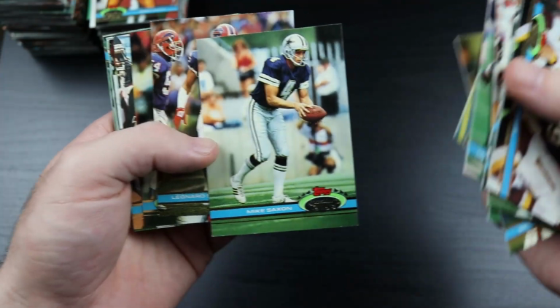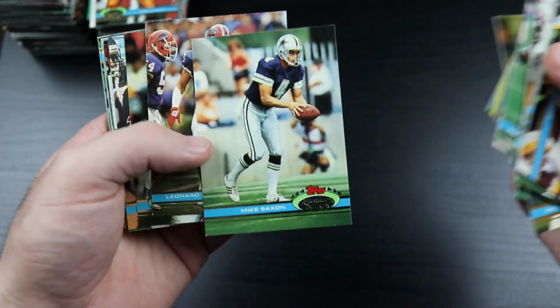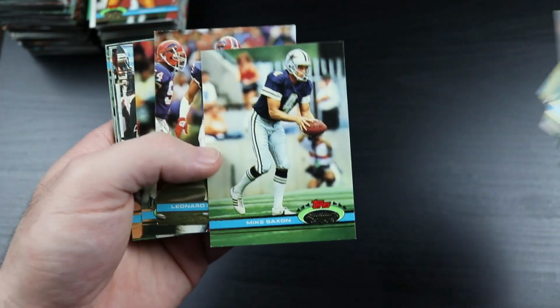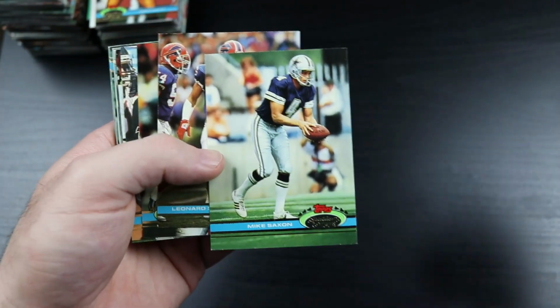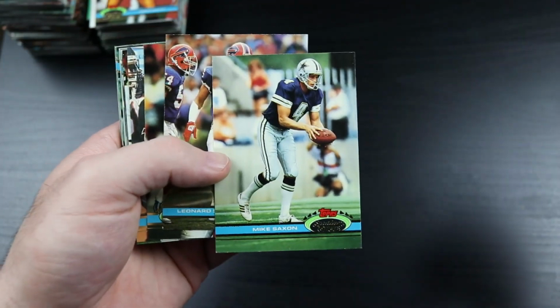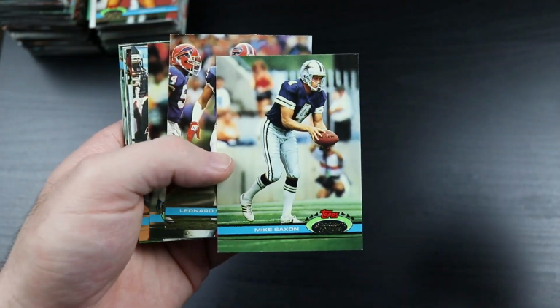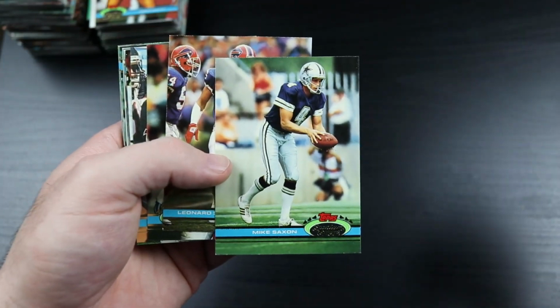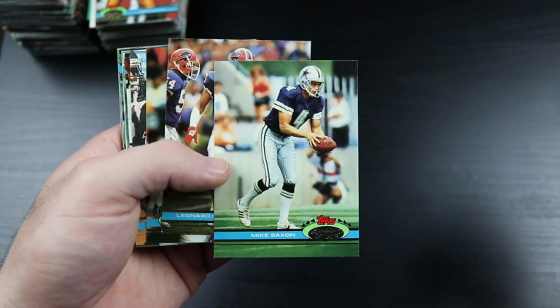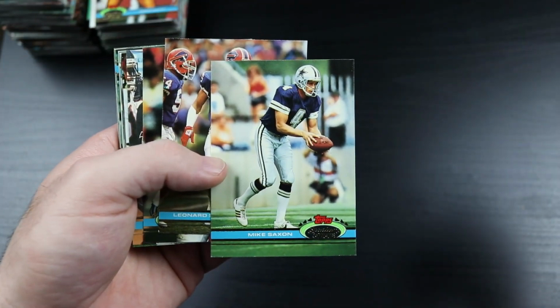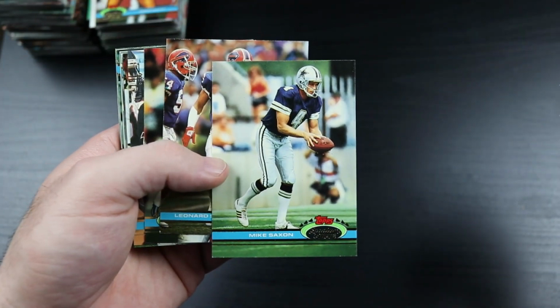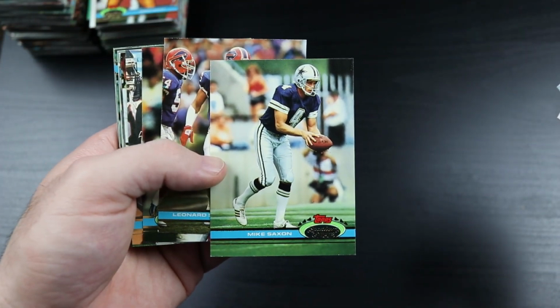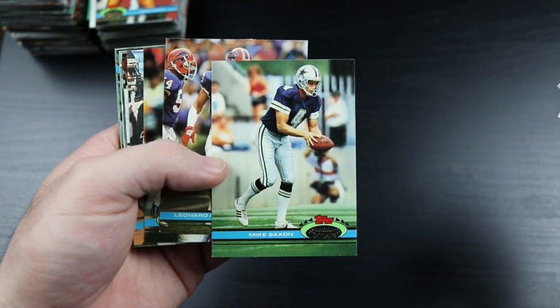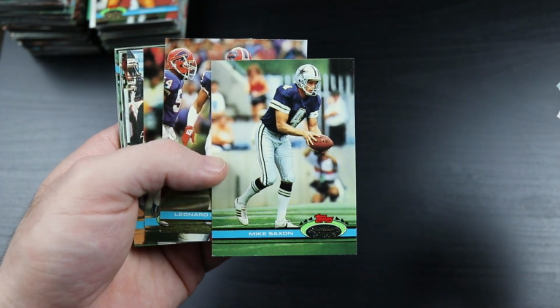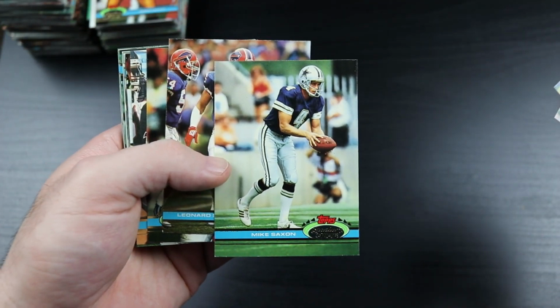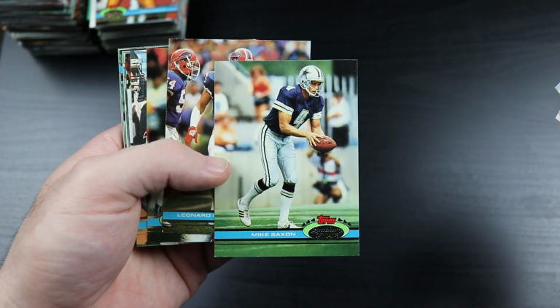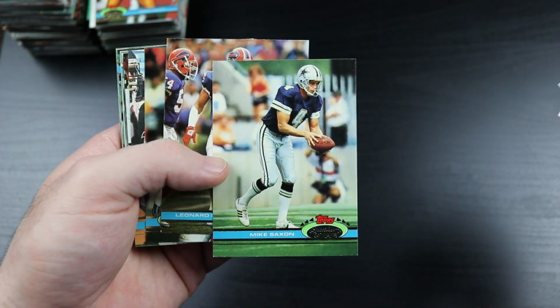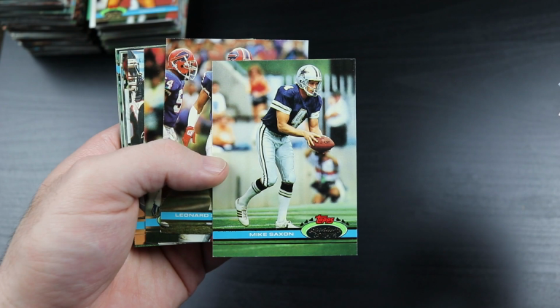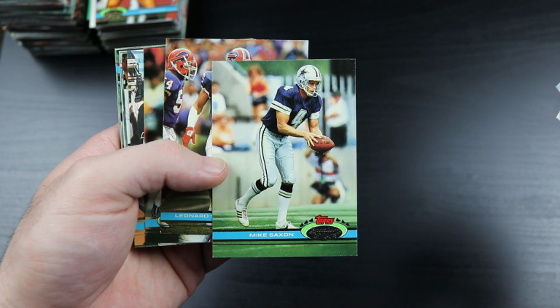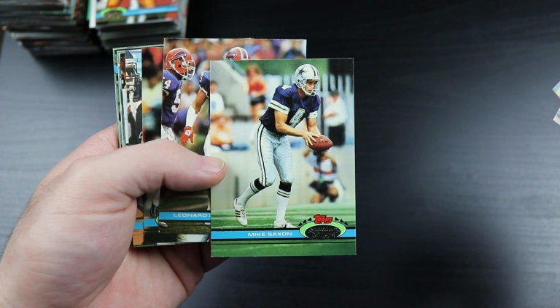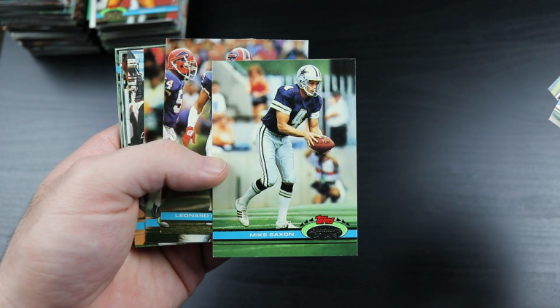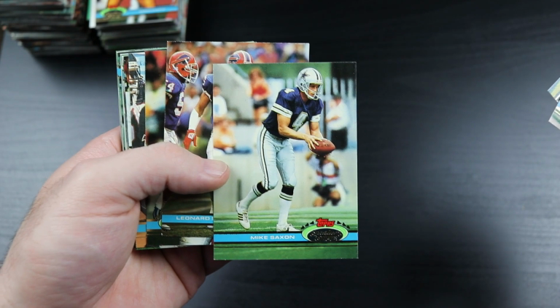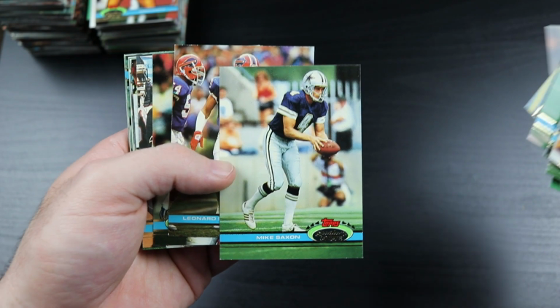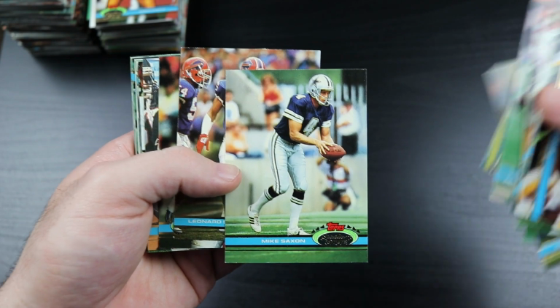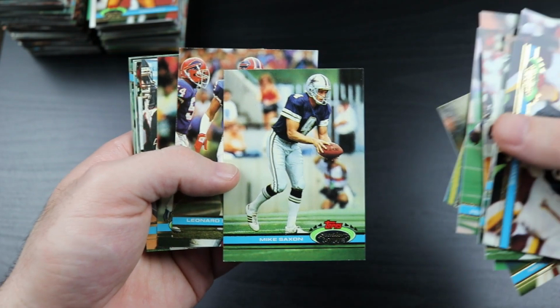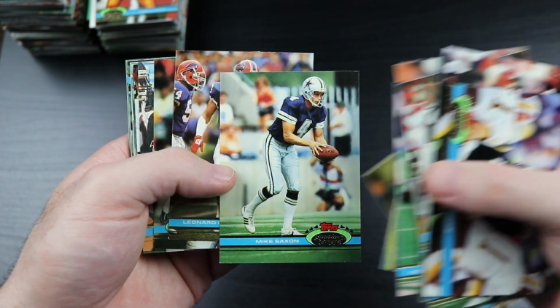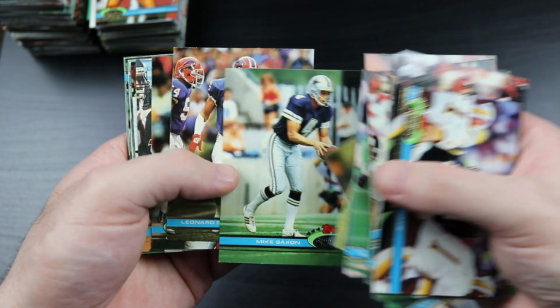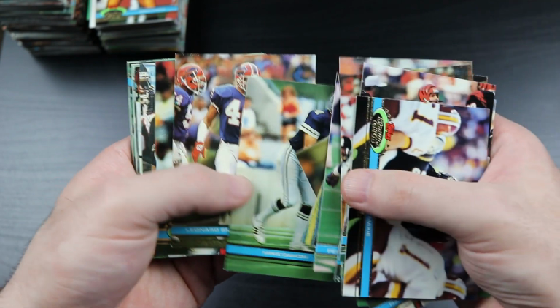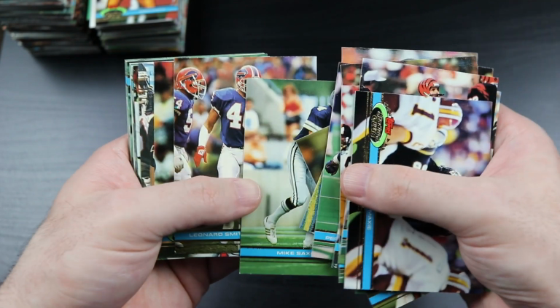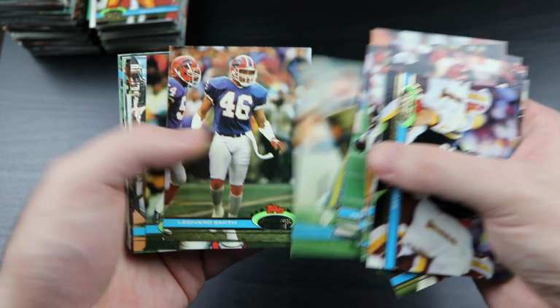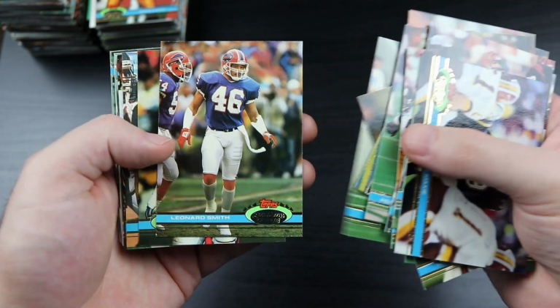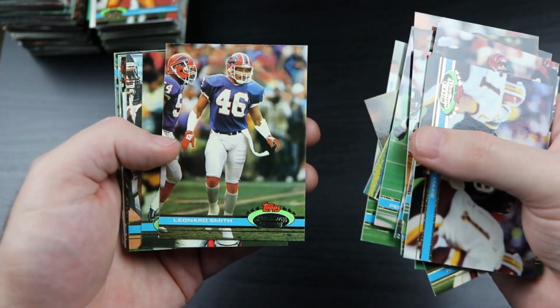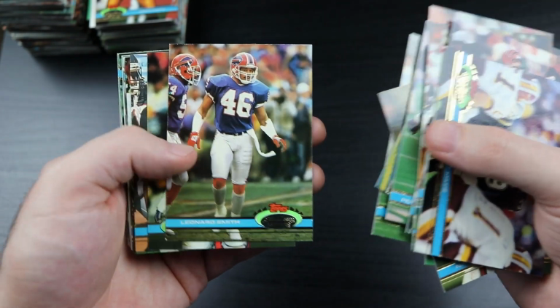We already got the kicker and the punter from the Dallas Cowboys and we've just barely started here.